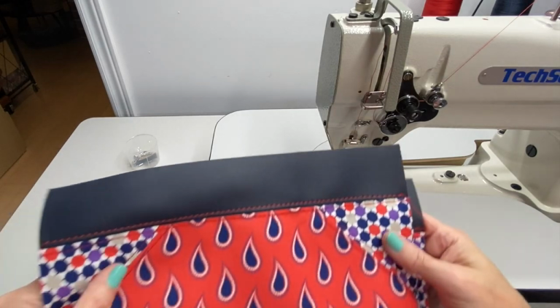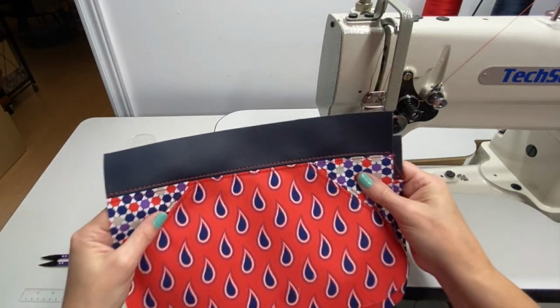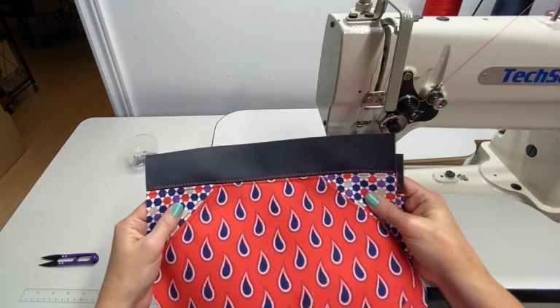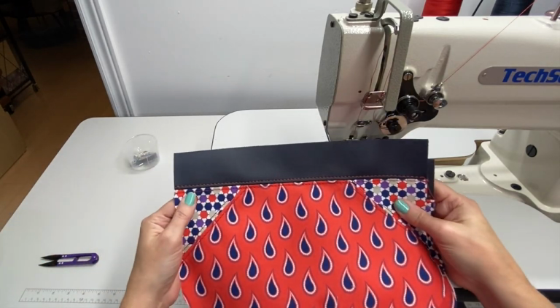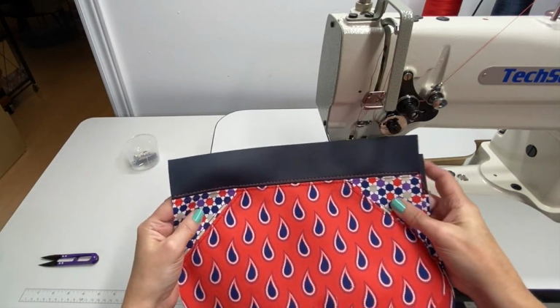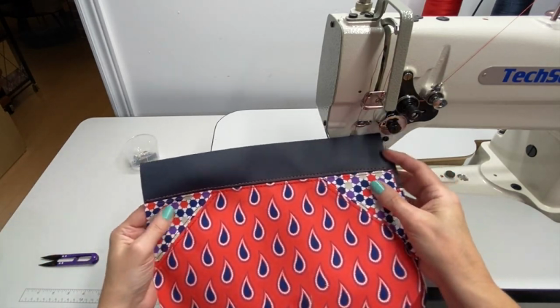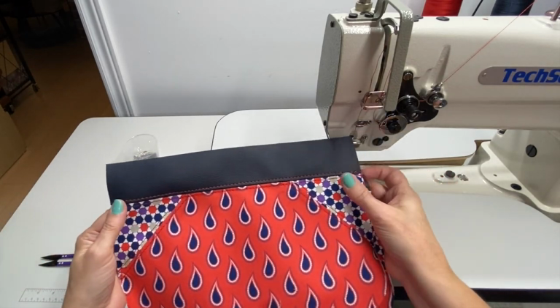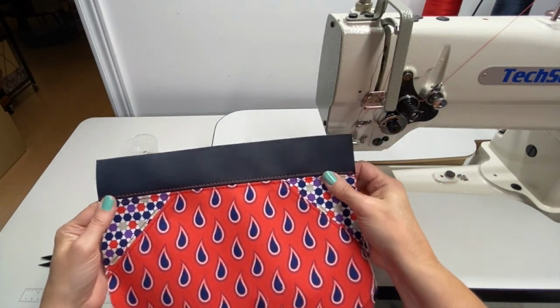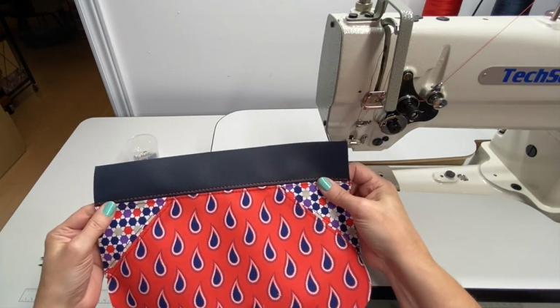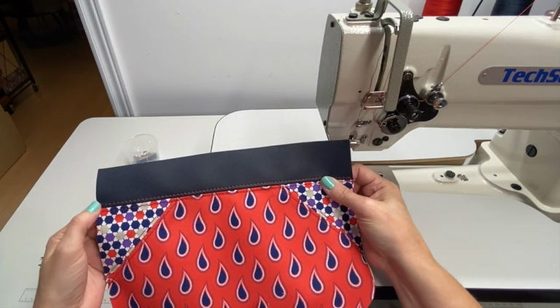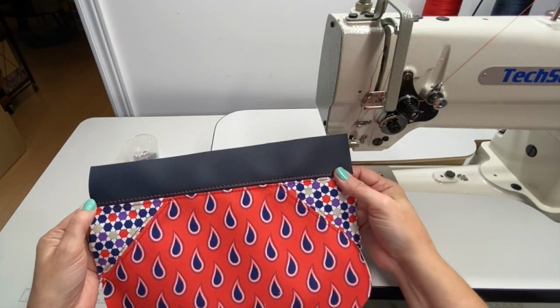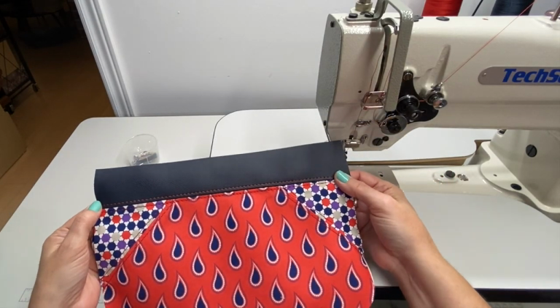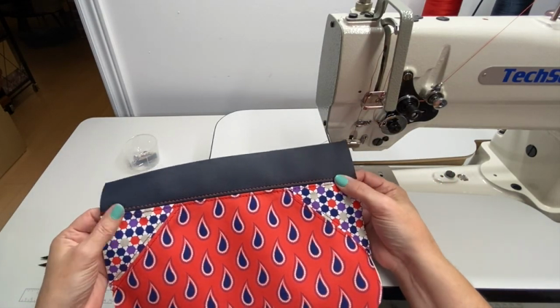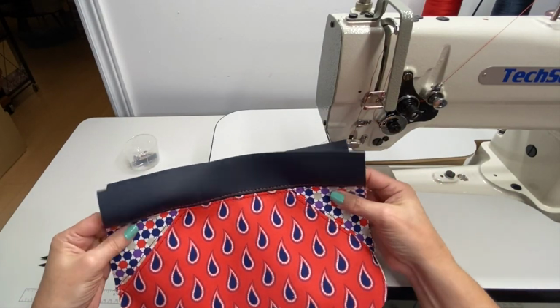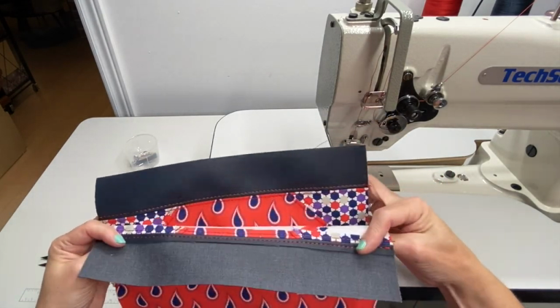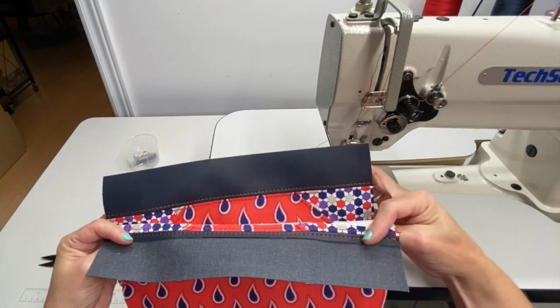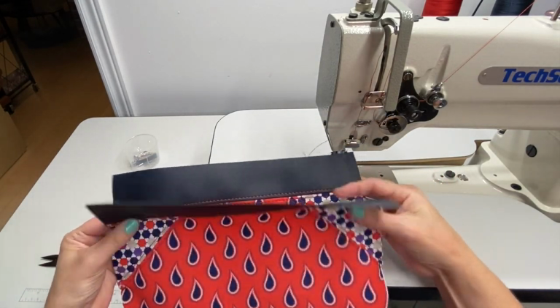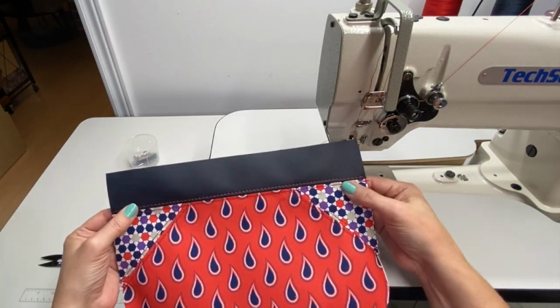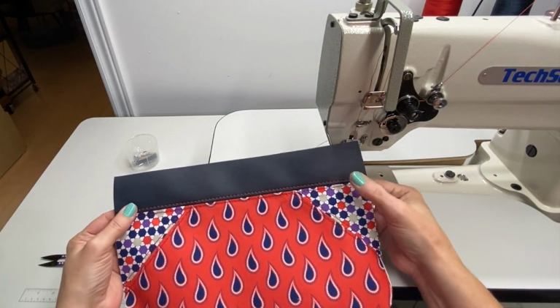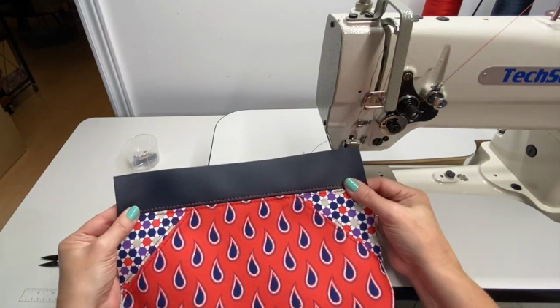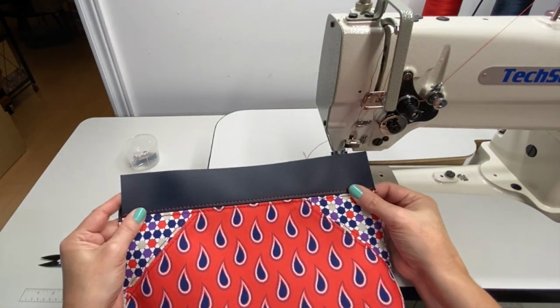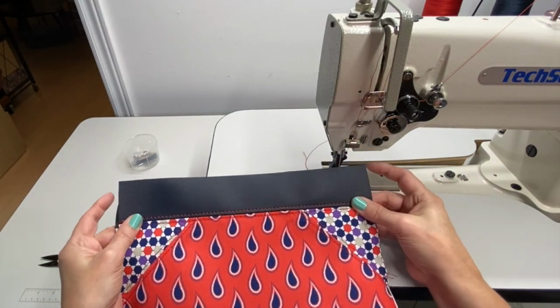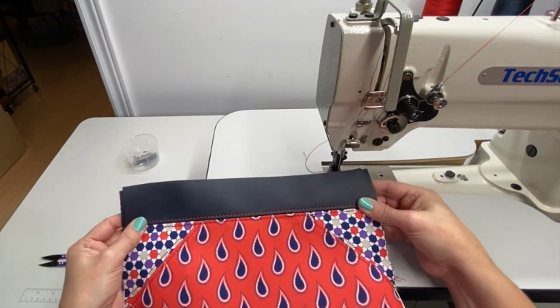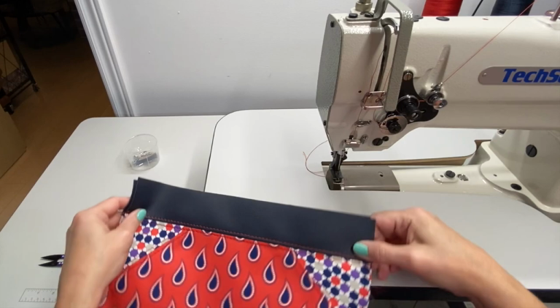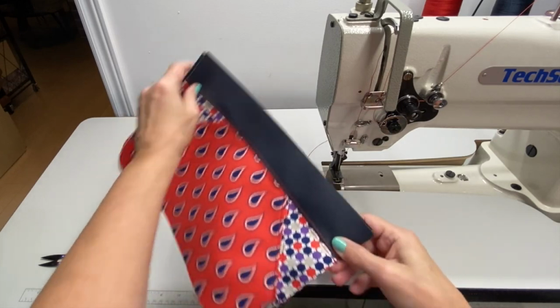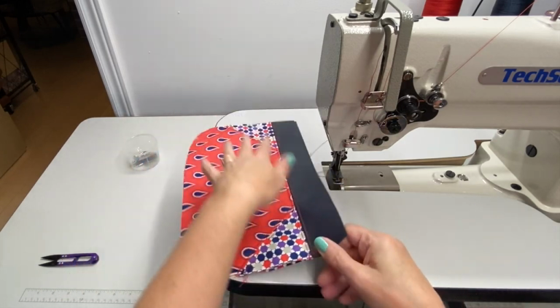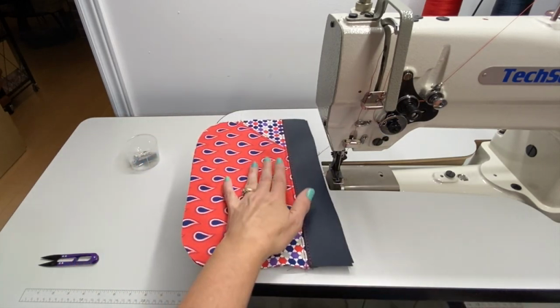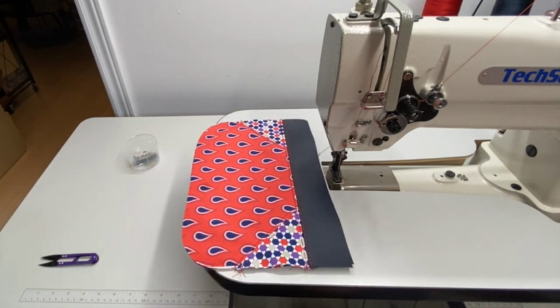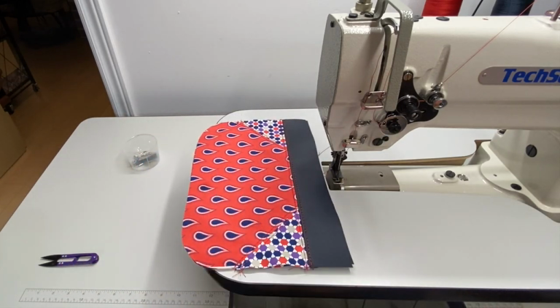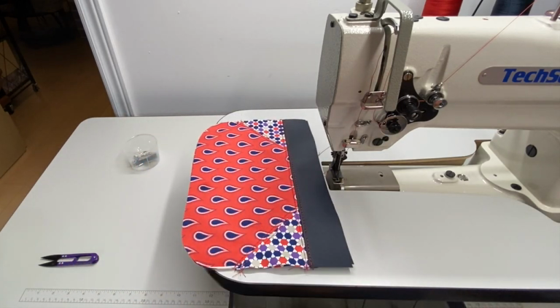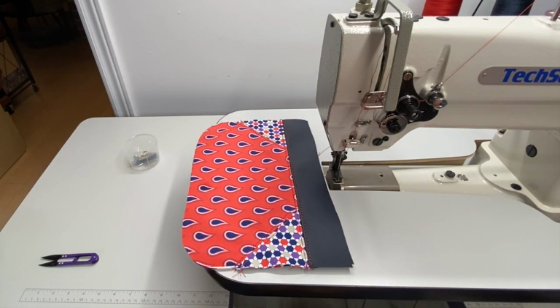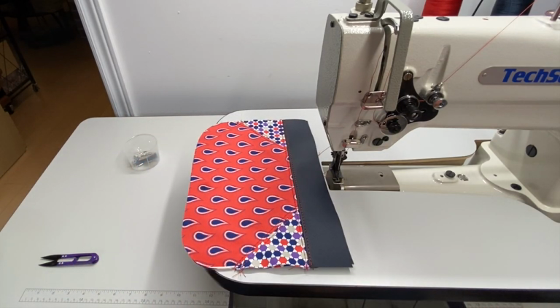There we go — we have both pieces now all topstitched and ready to move on to the next step.